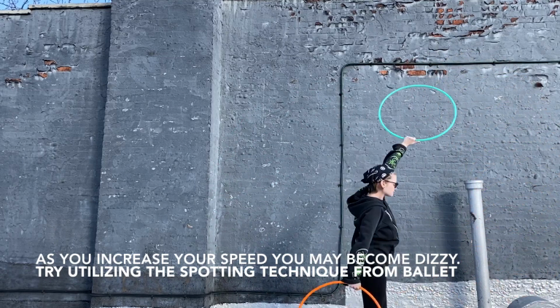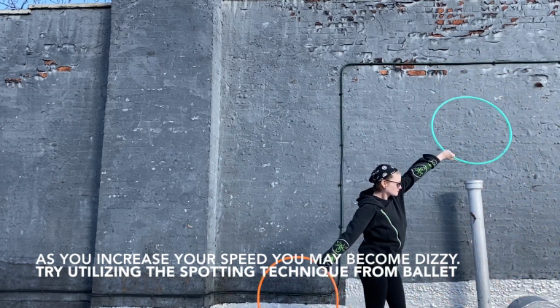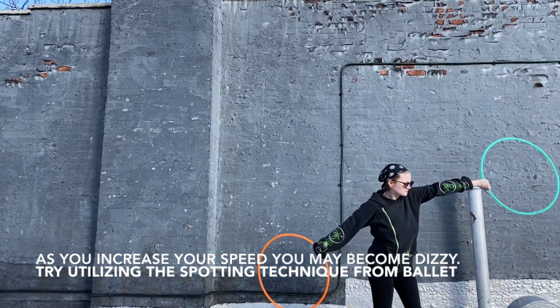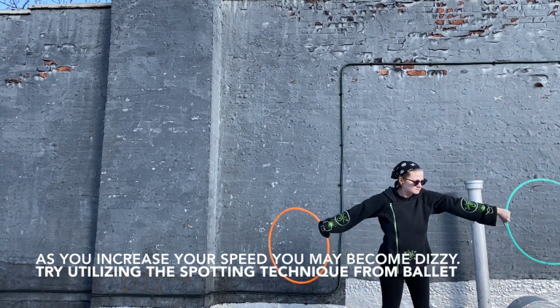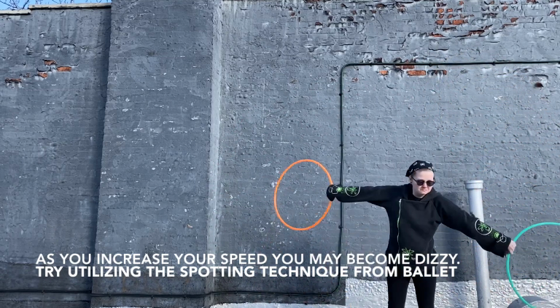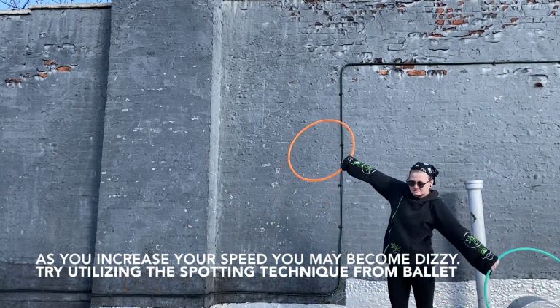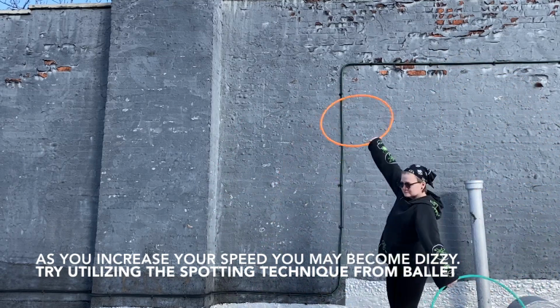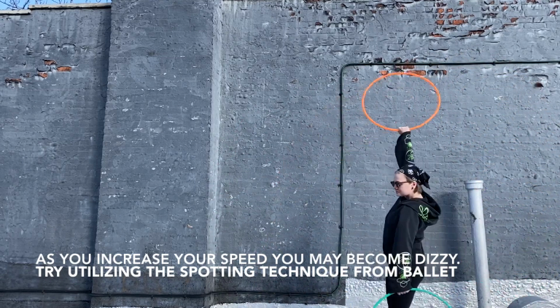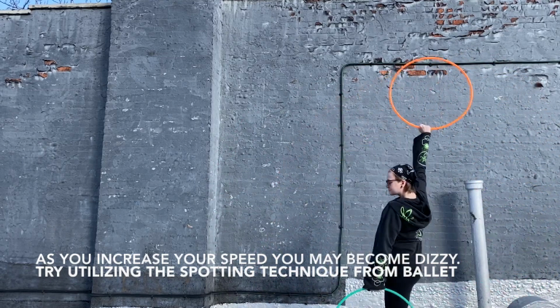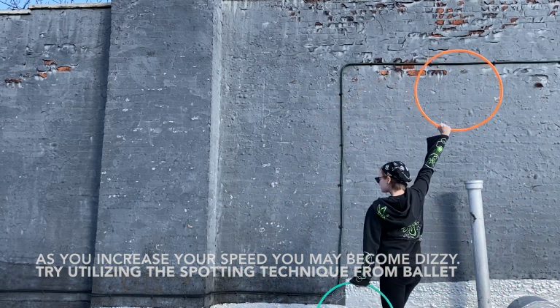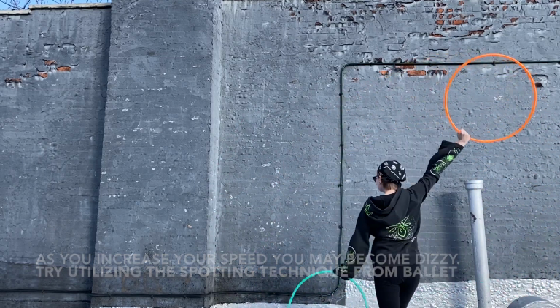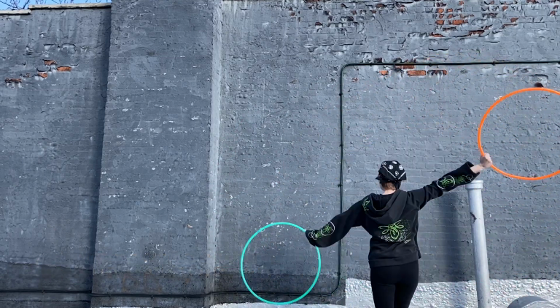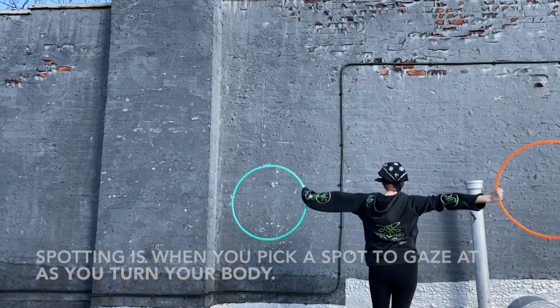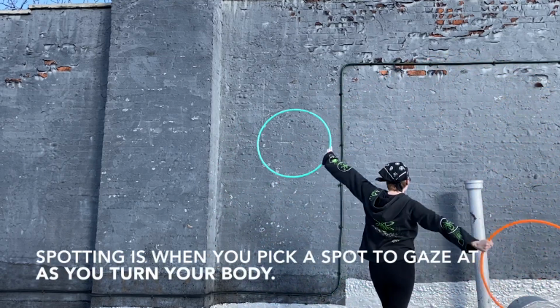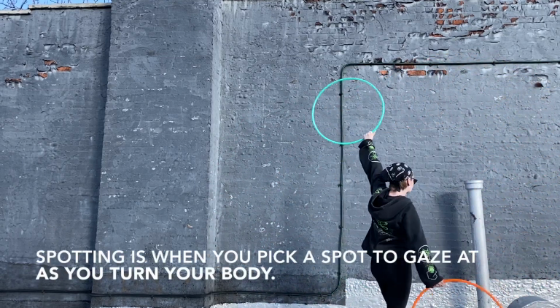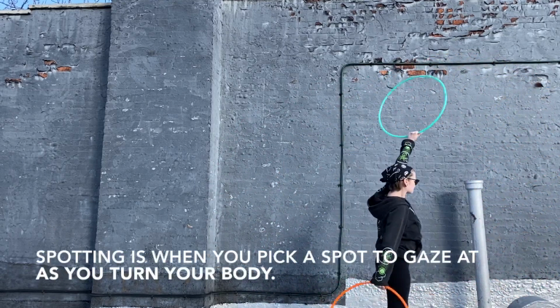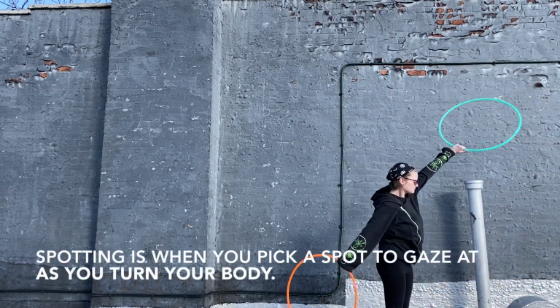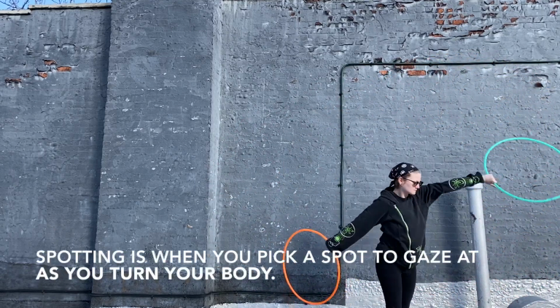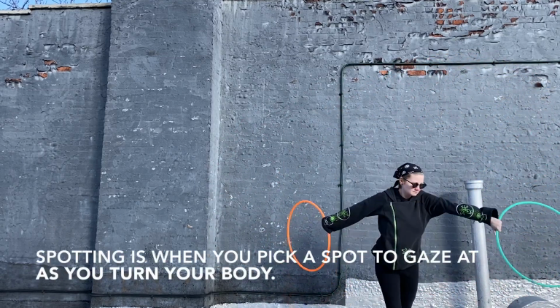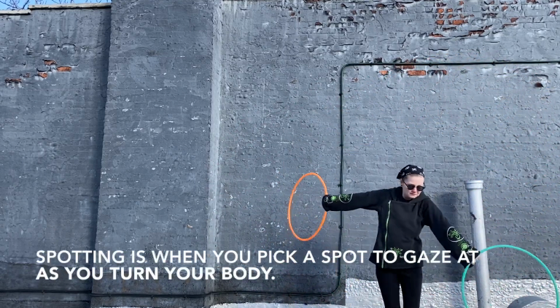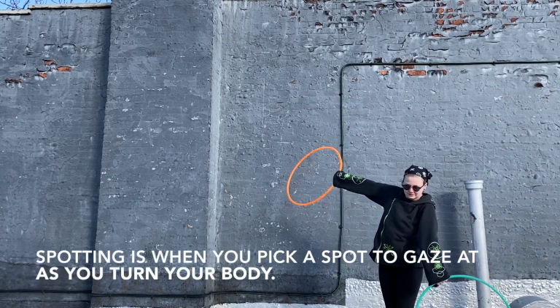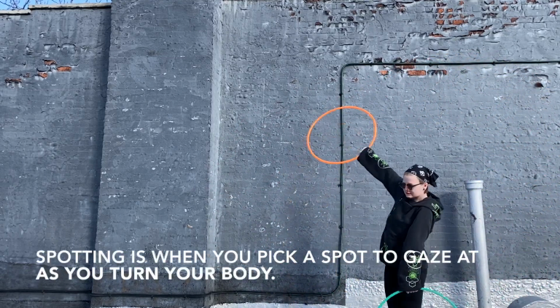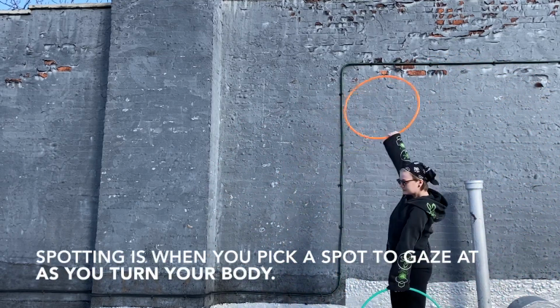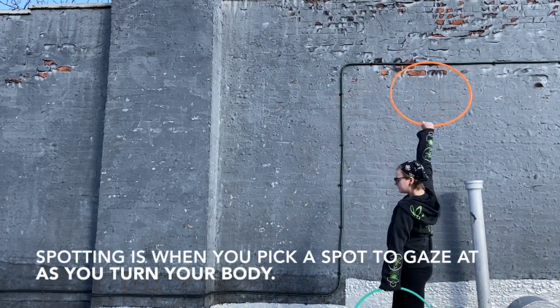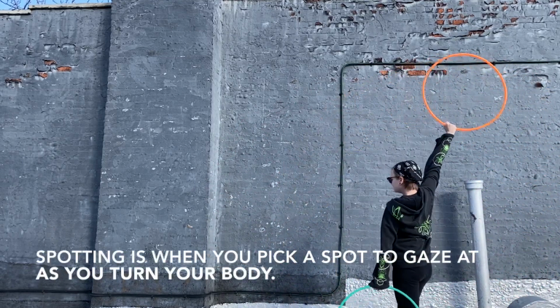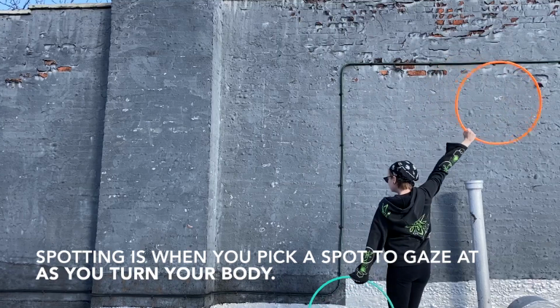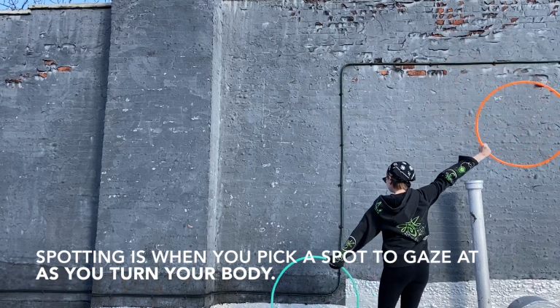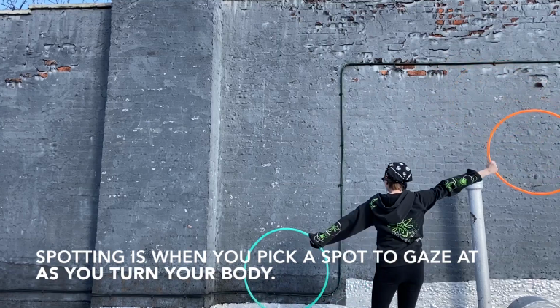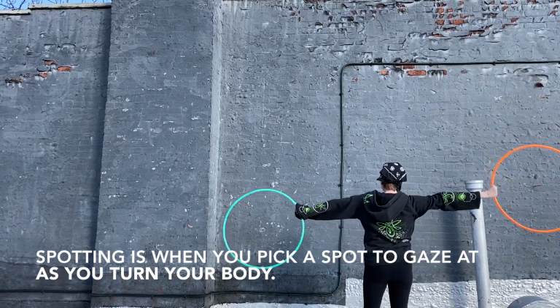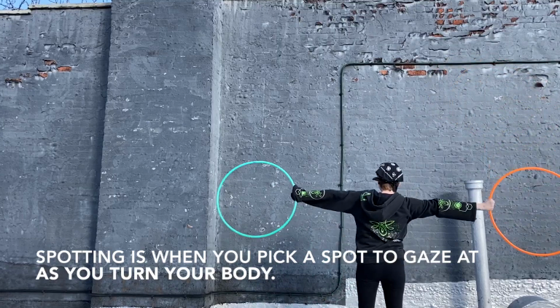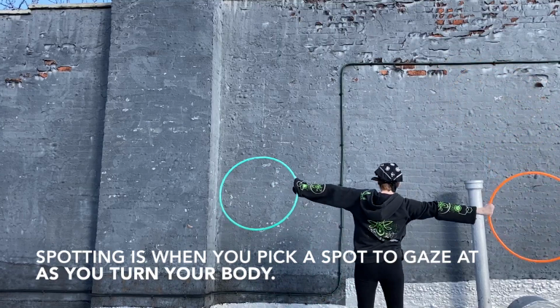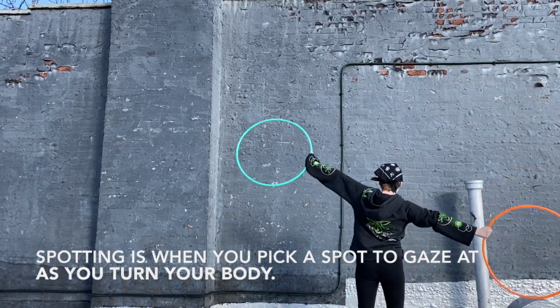If you notice yourself becoming dizzy, try utilizing the spotting technique from ballet. It will help maintain your equilibrium.